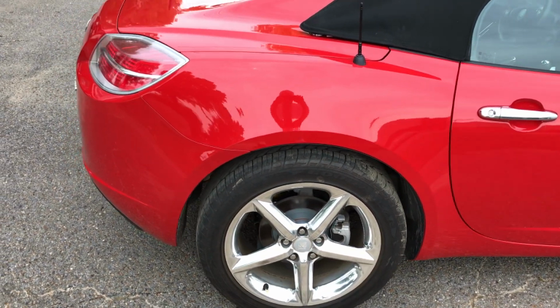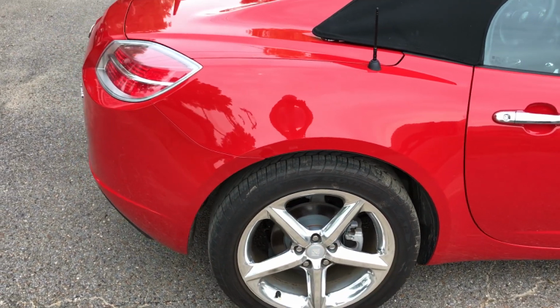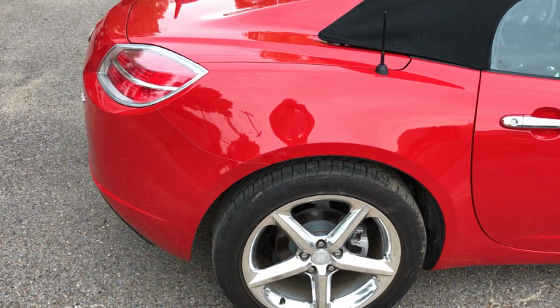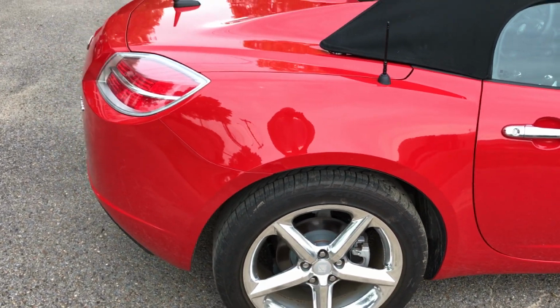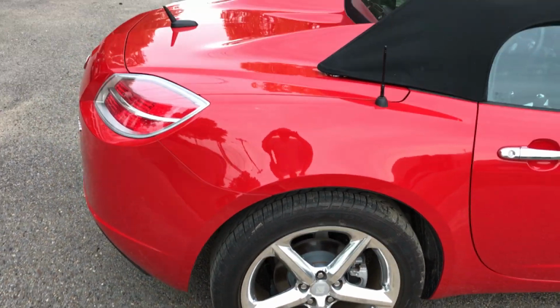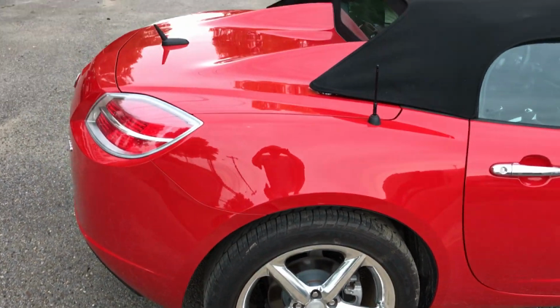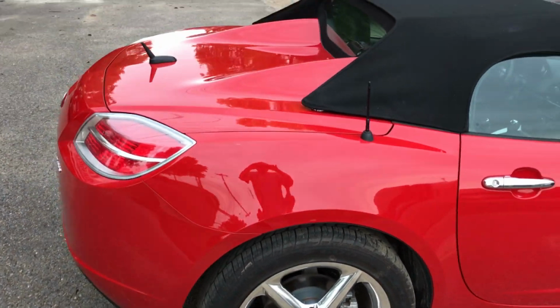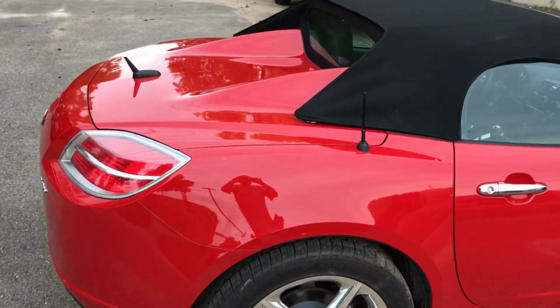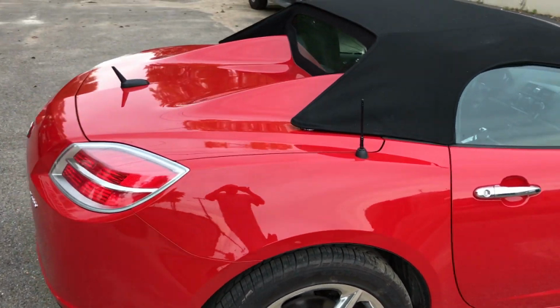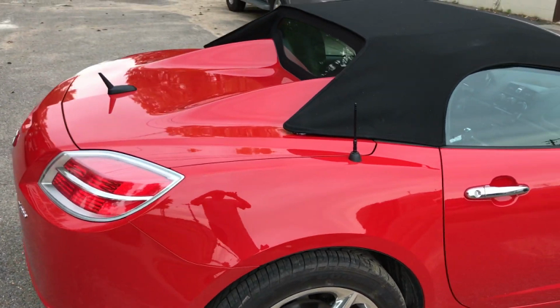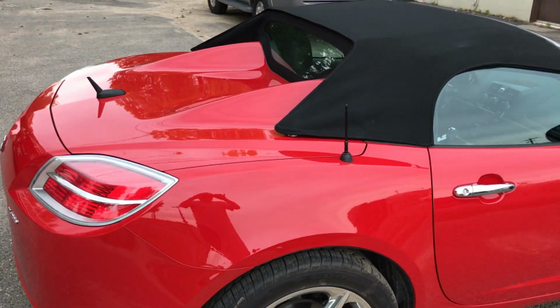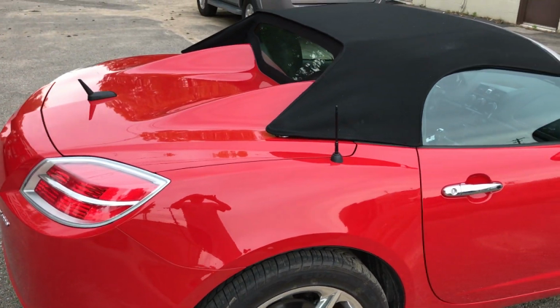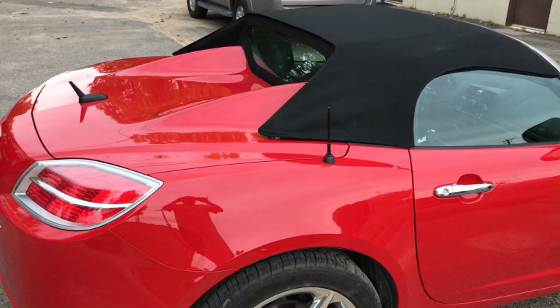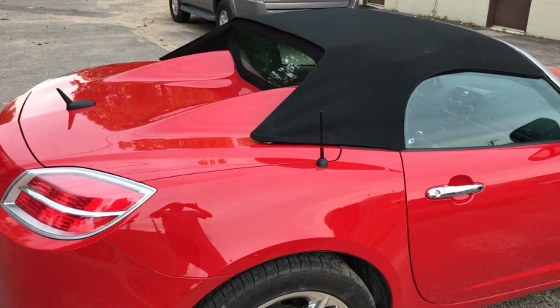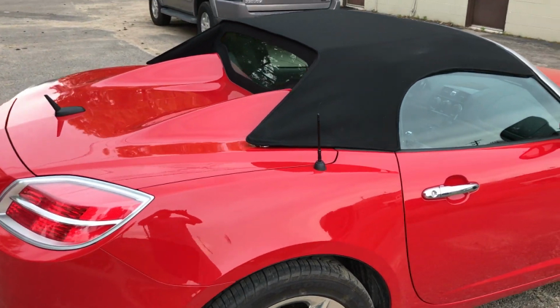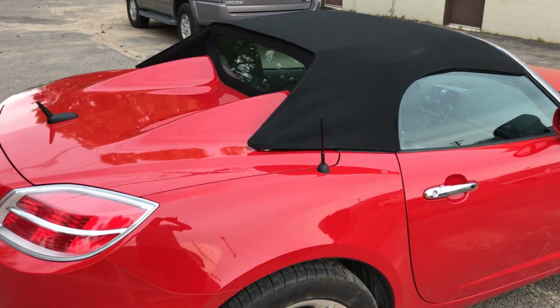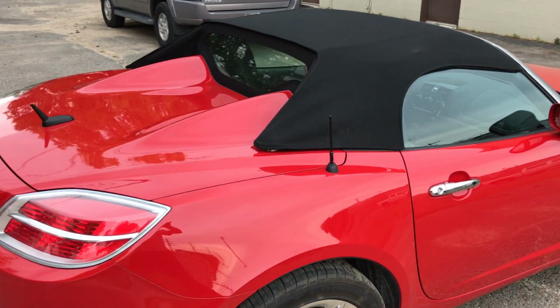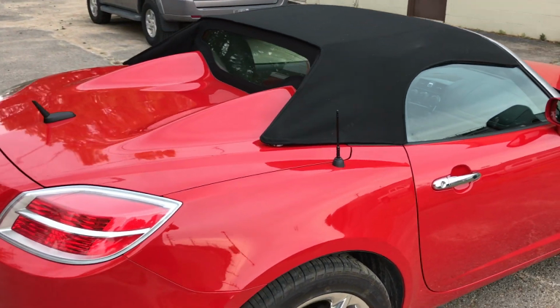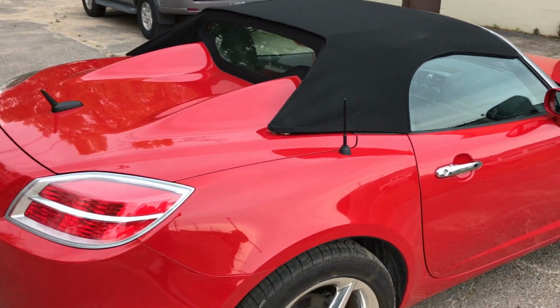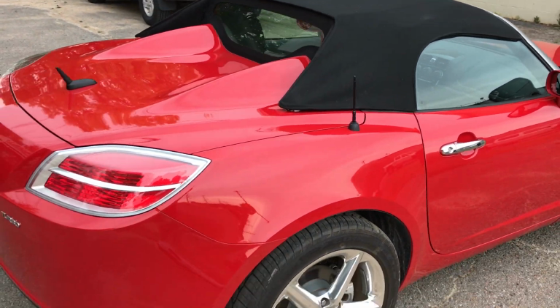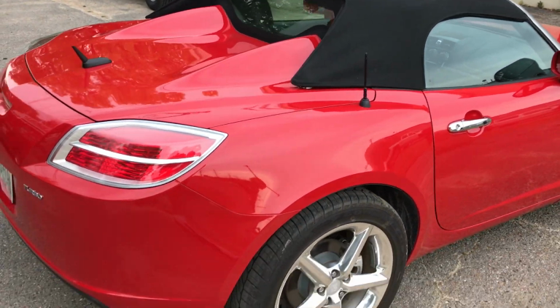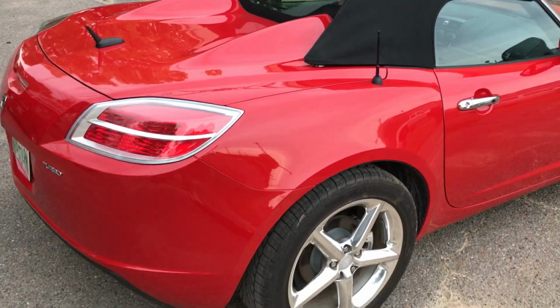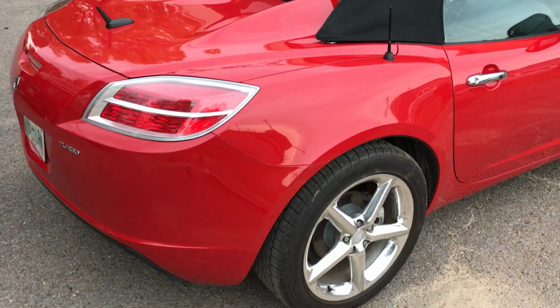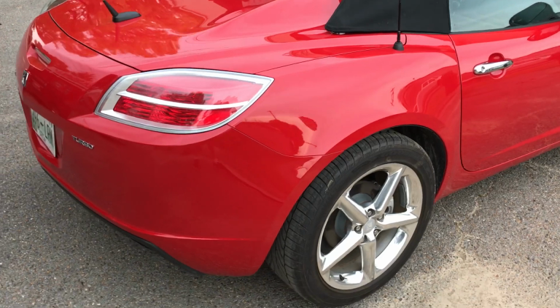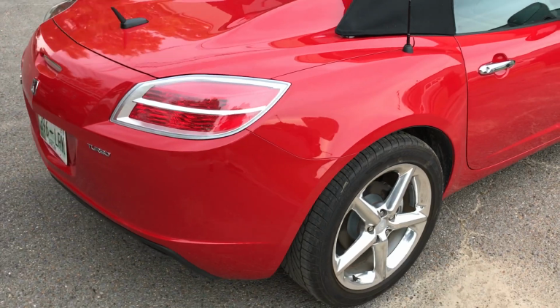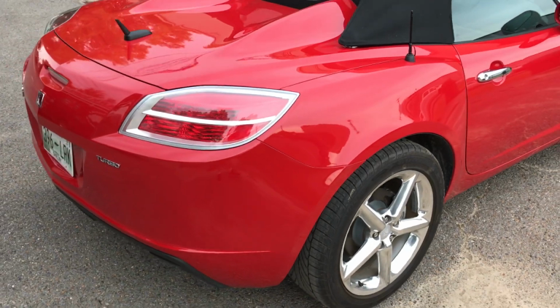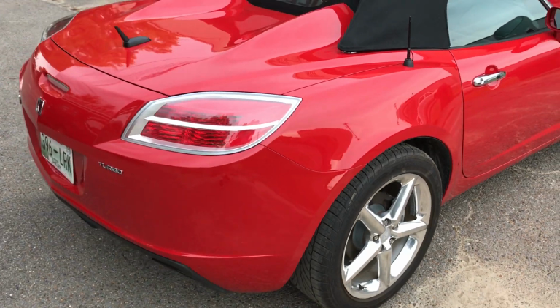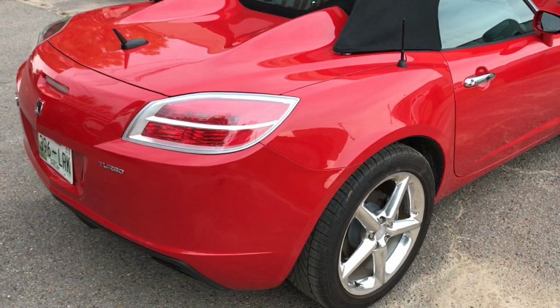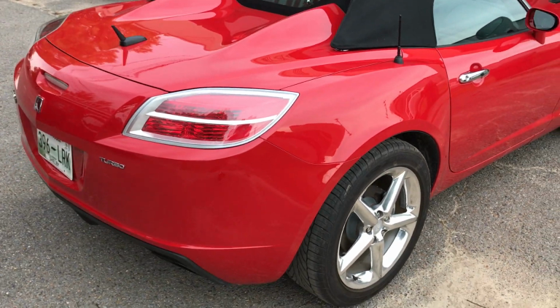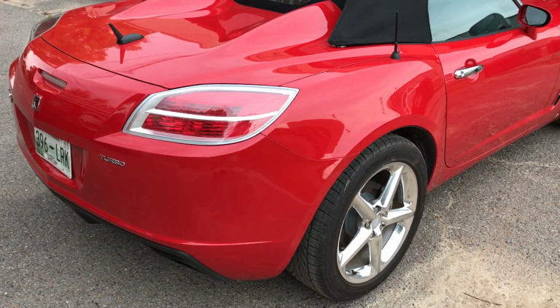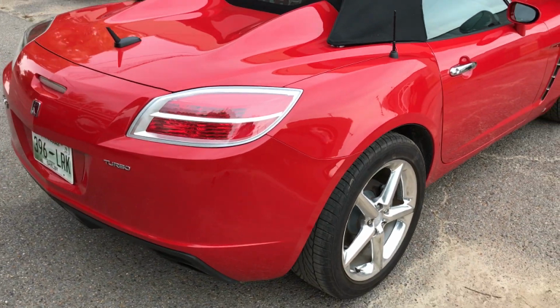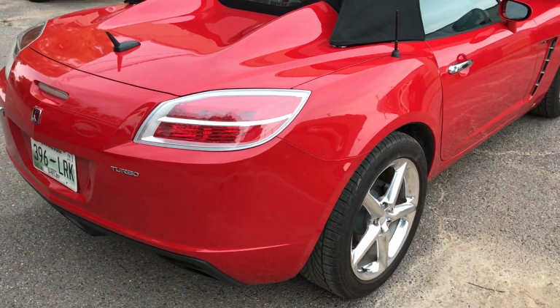The tires have 8,900 miles on them originally. Back of the car.